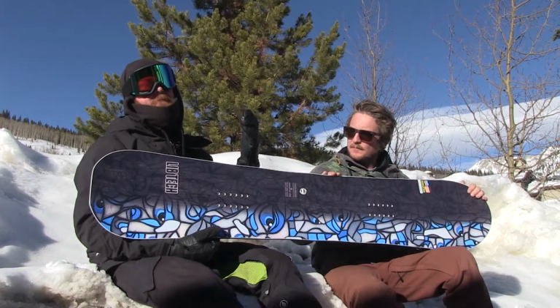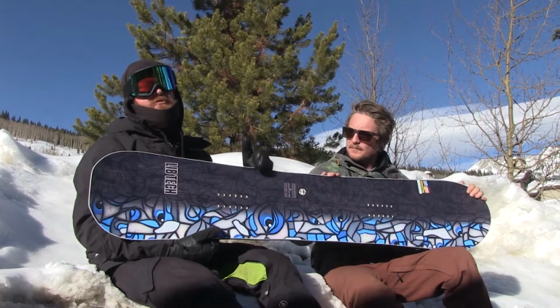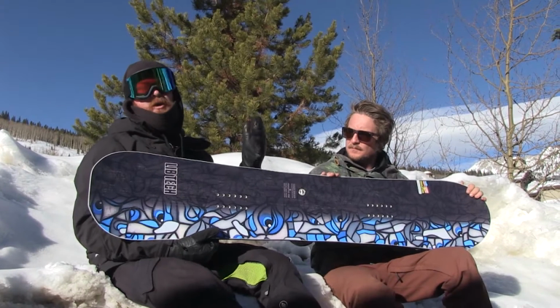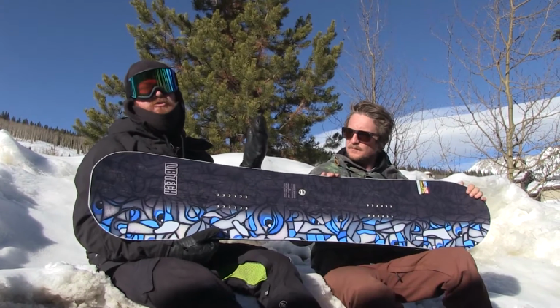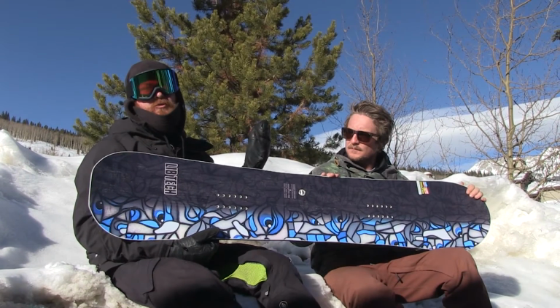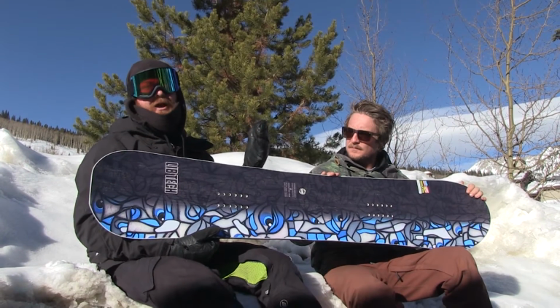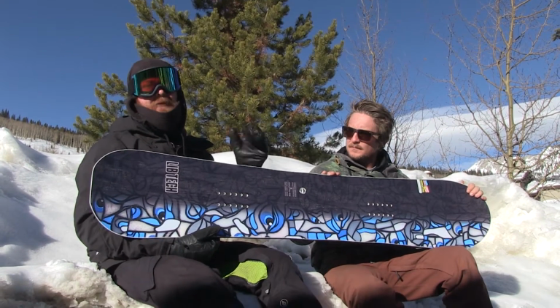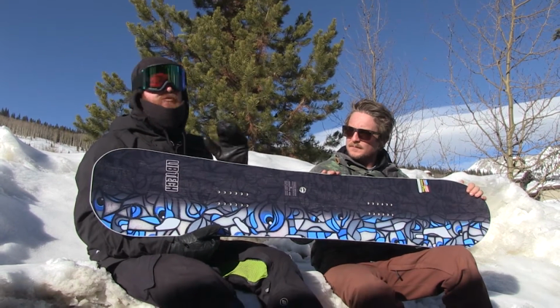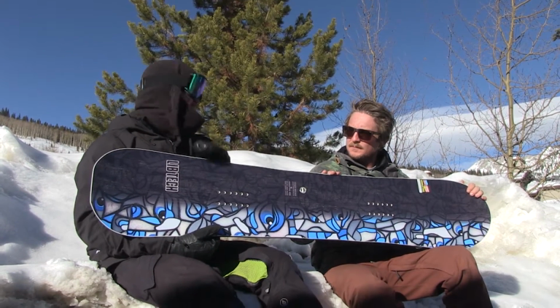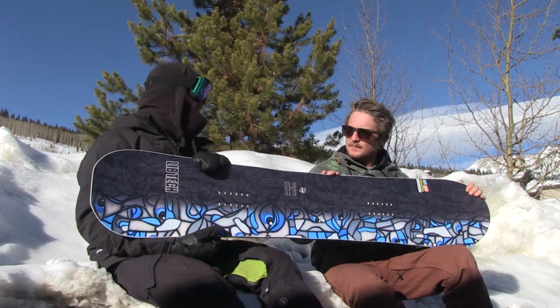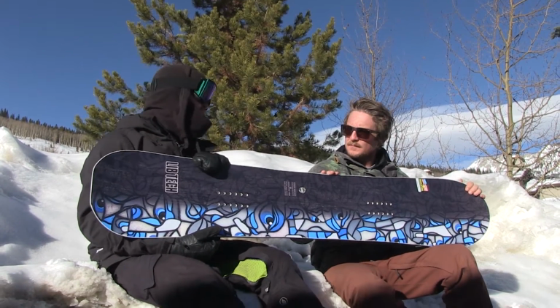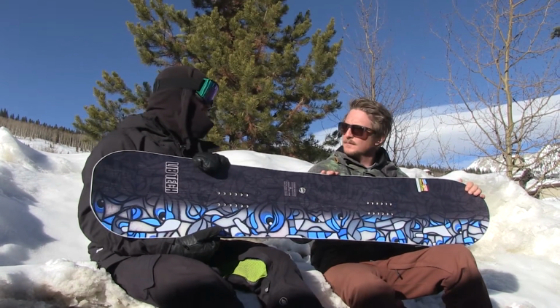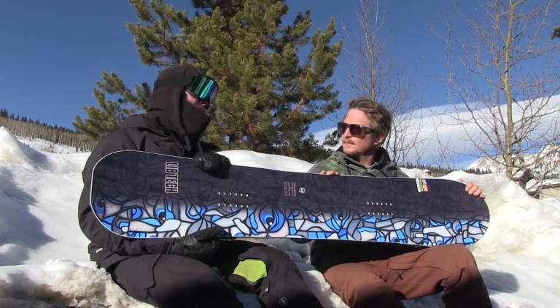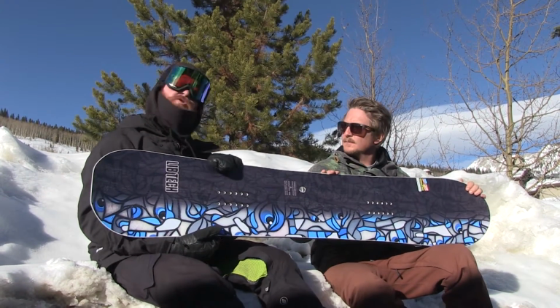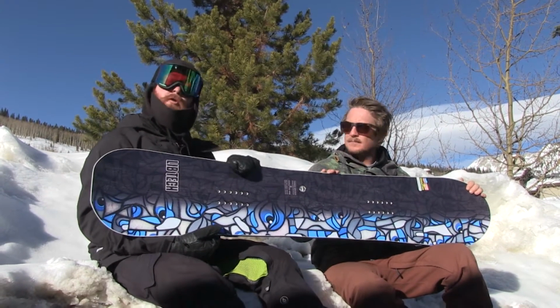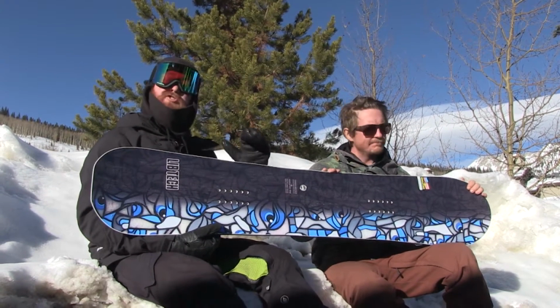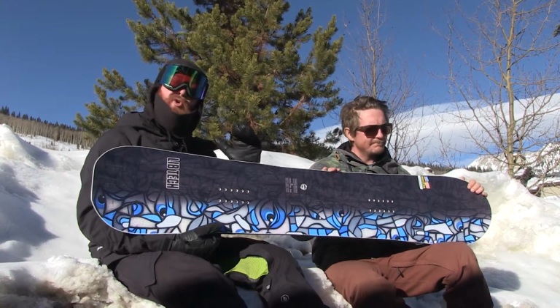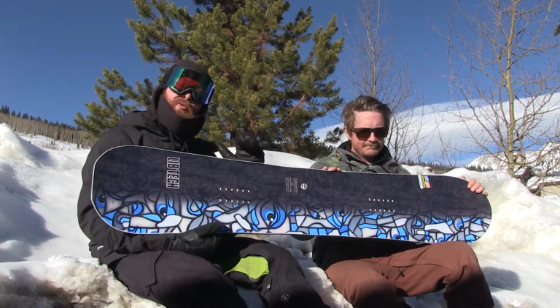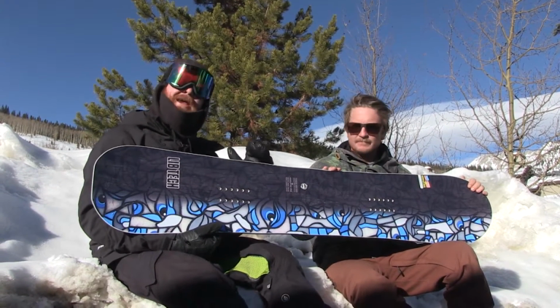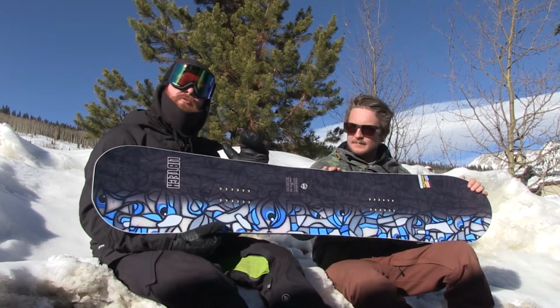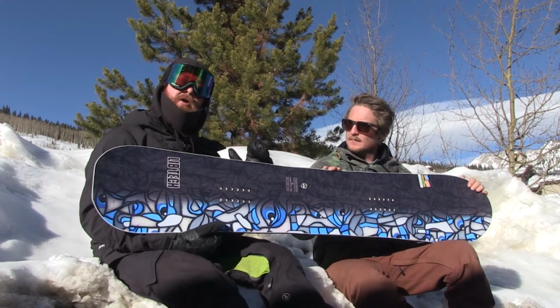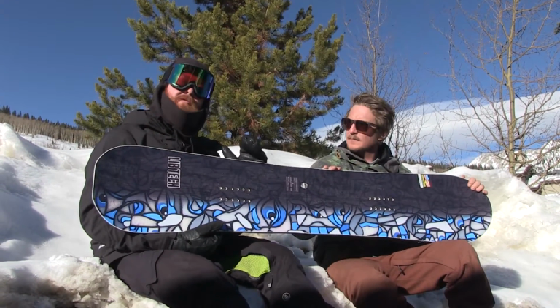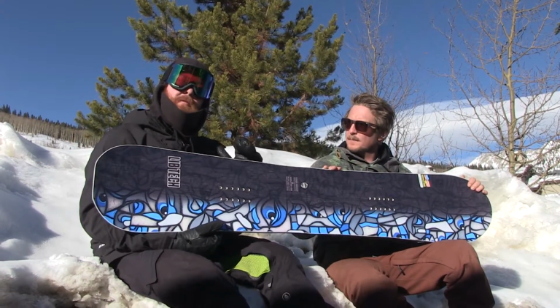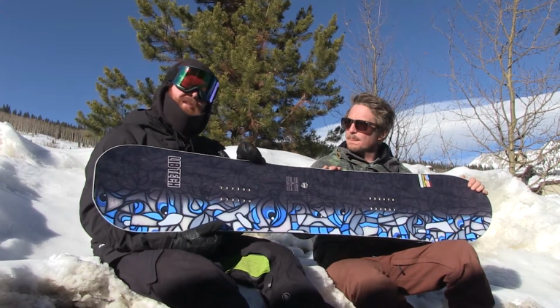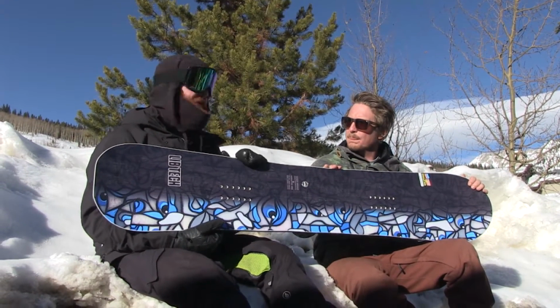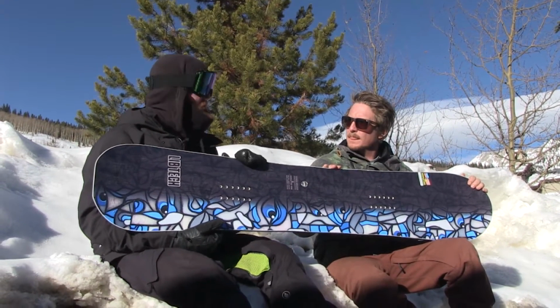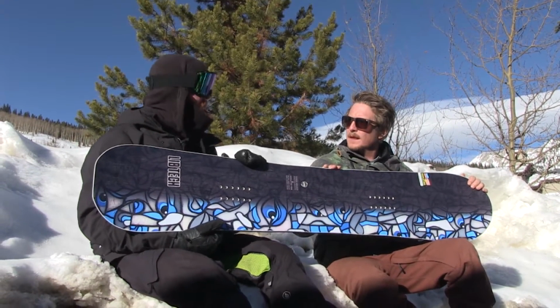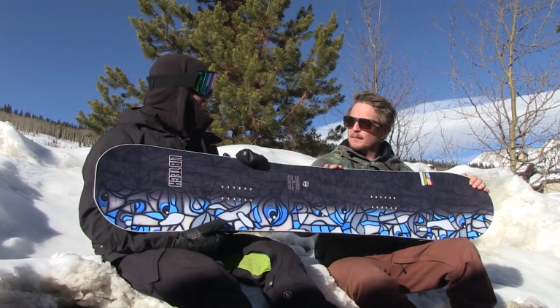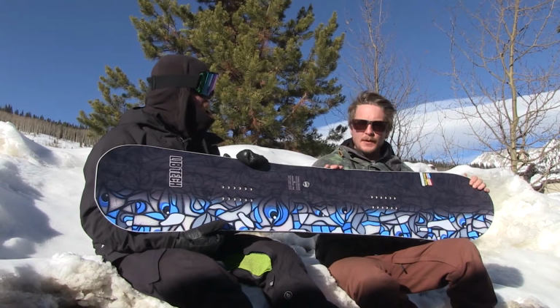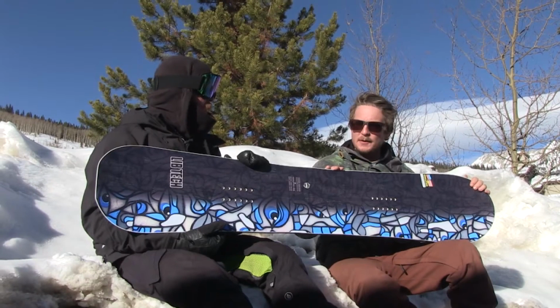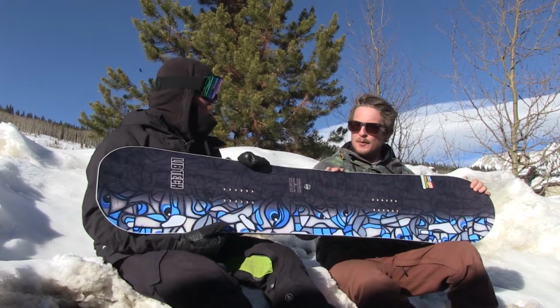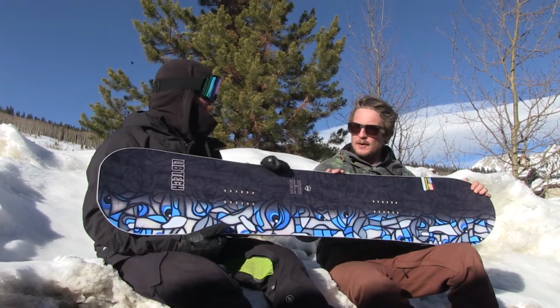Matt, you're walking us through the line. This is a new board. It's called the Terrain Wrecker from Lib. Brand new board.